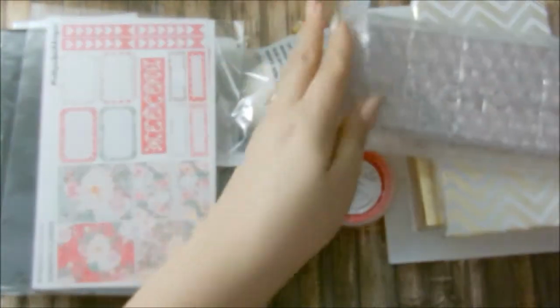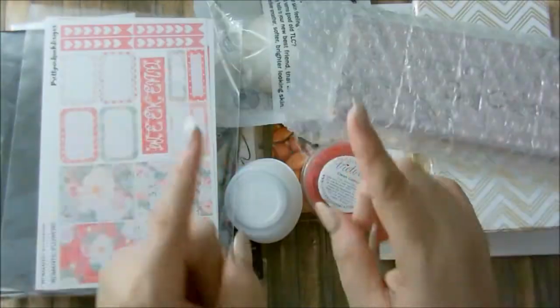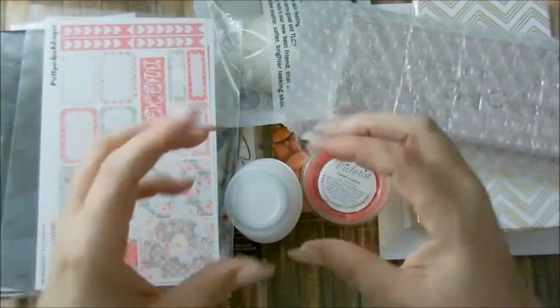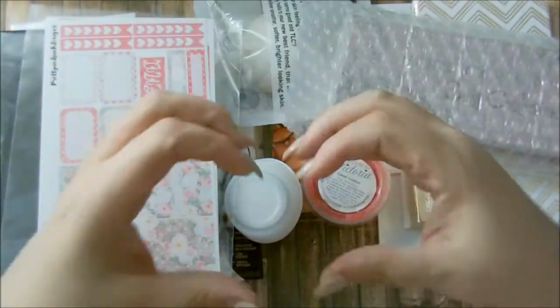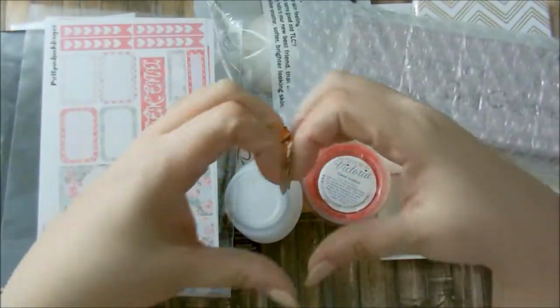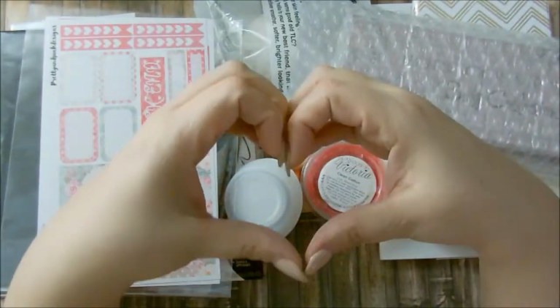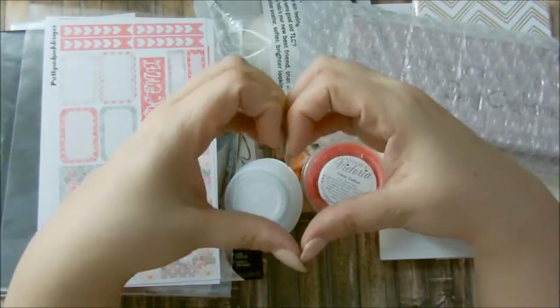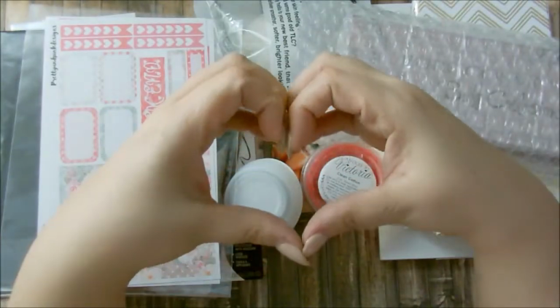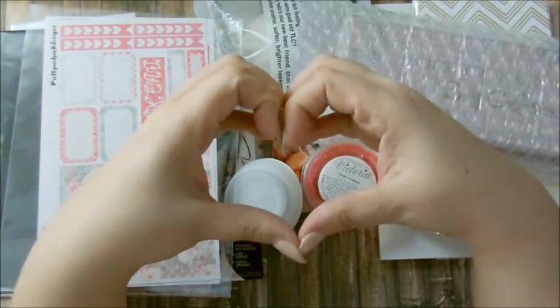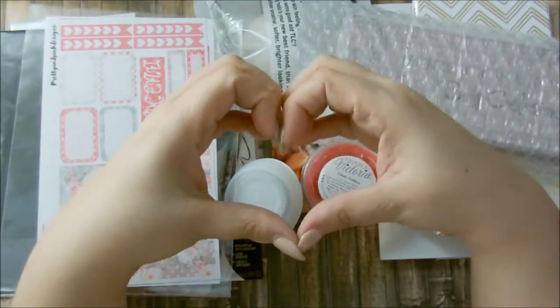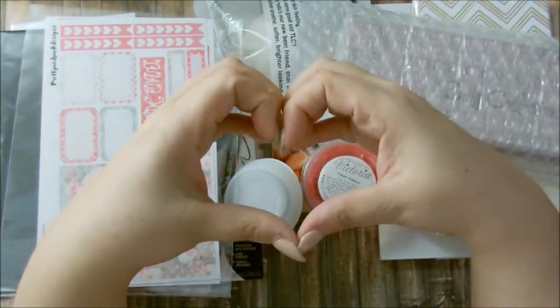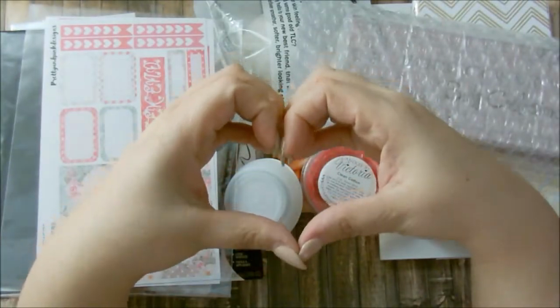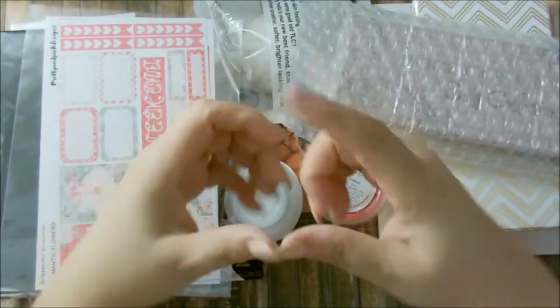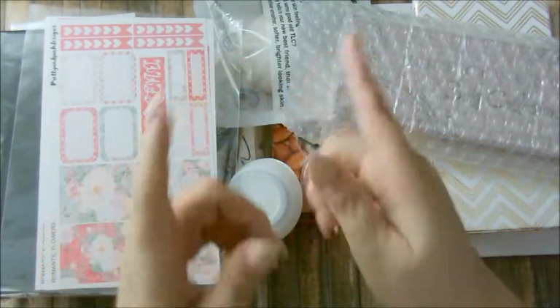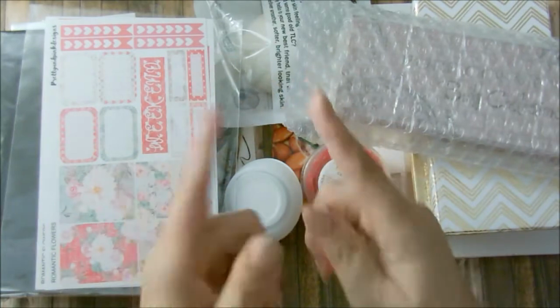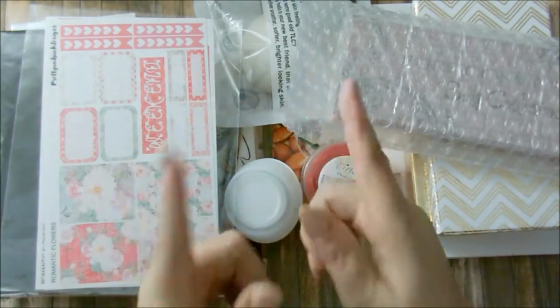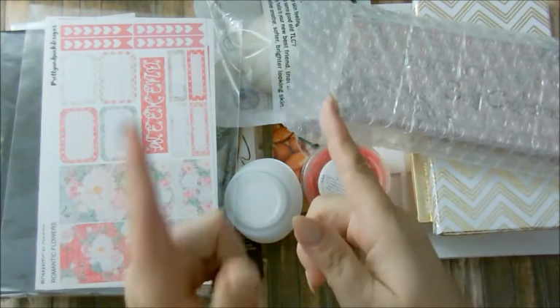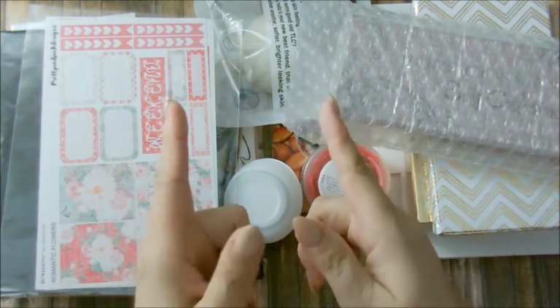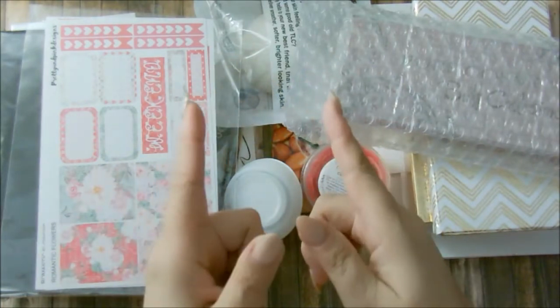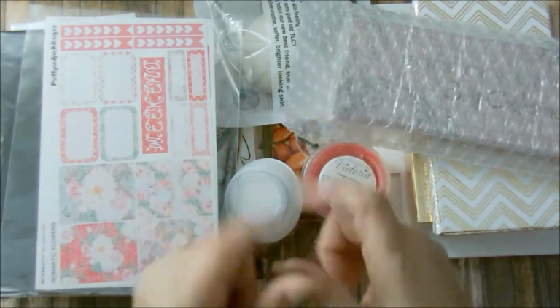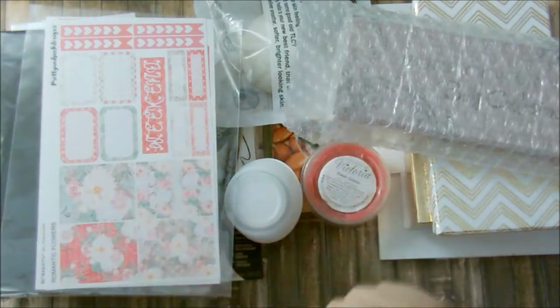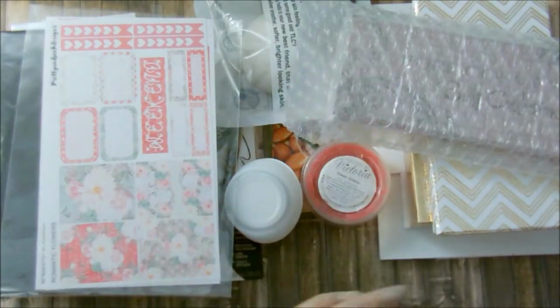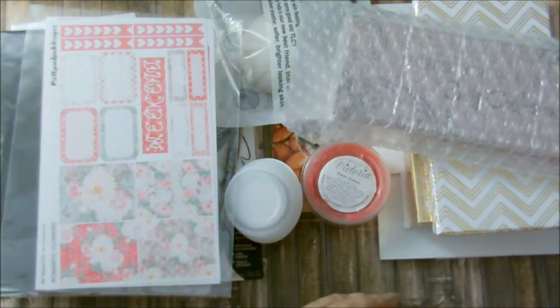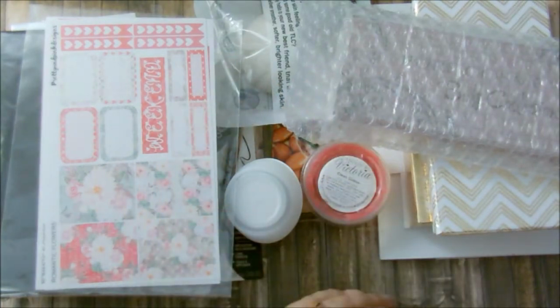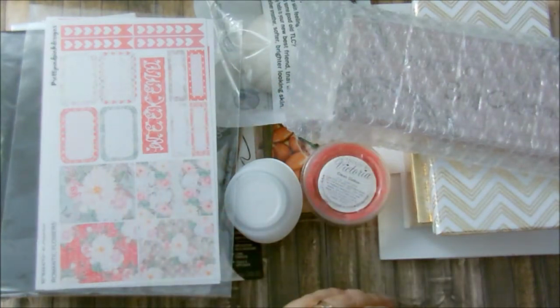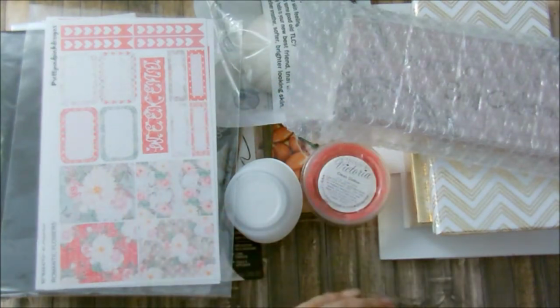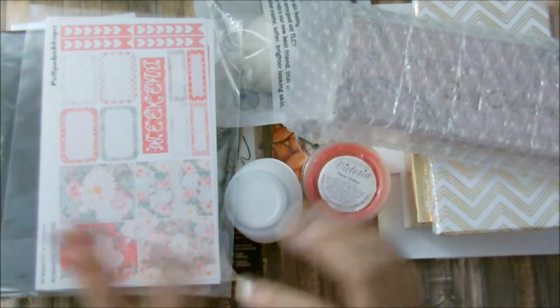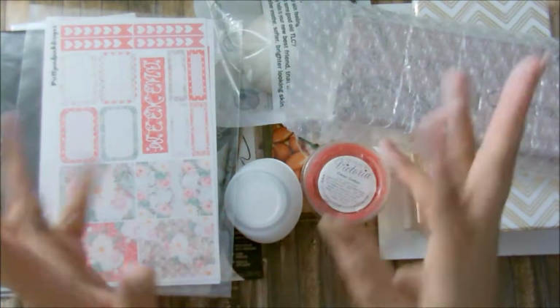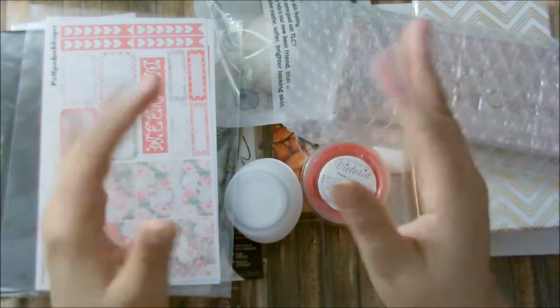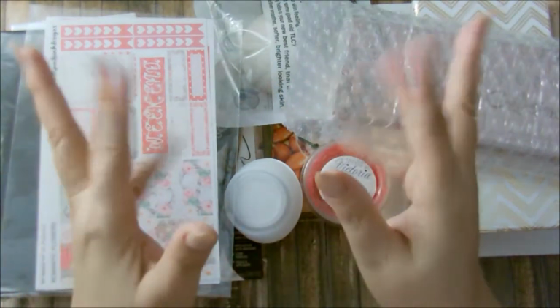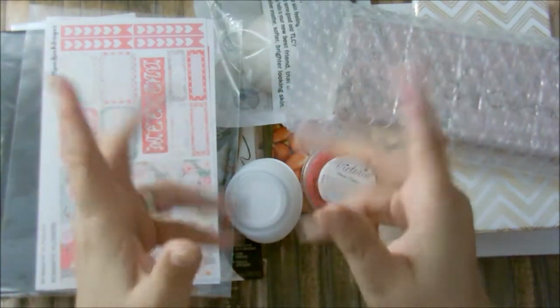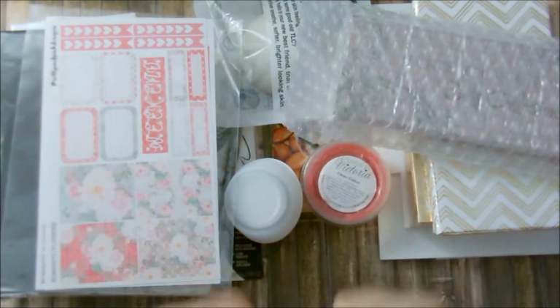I hope you like these prizes. I love you and I will see you in my next video. Bye-bye!